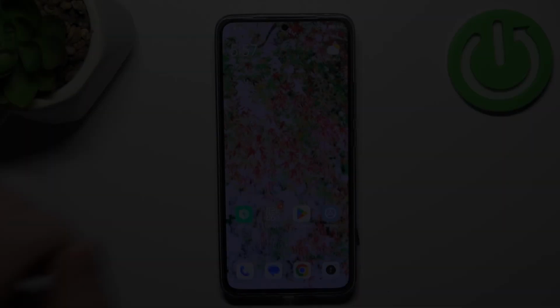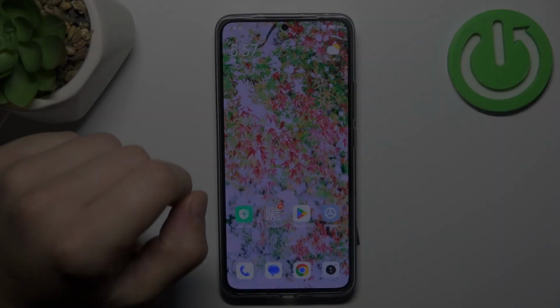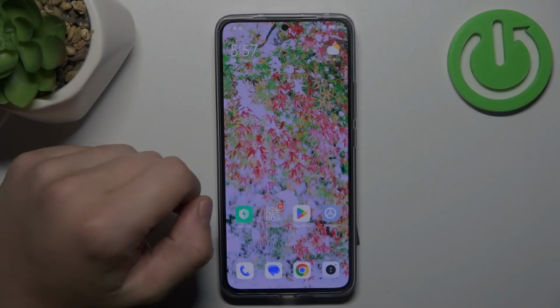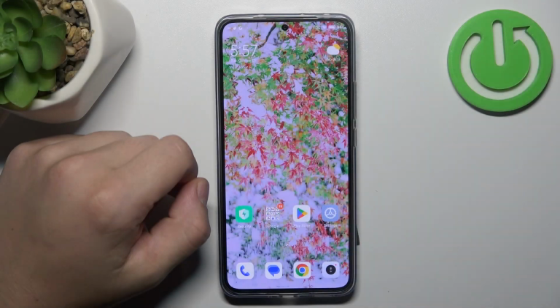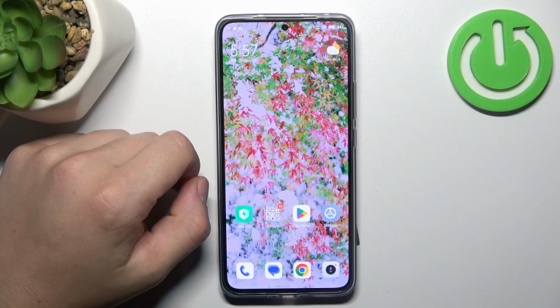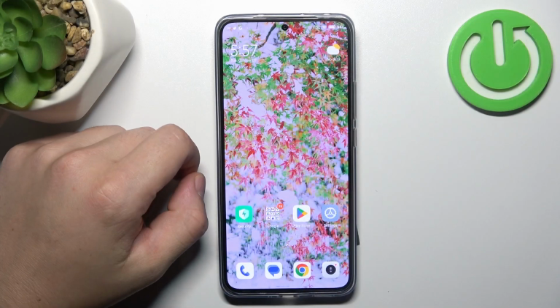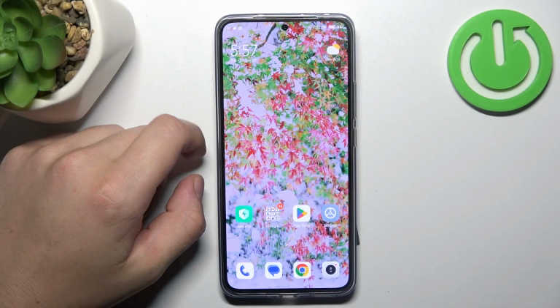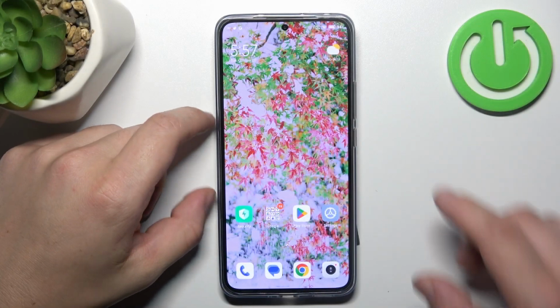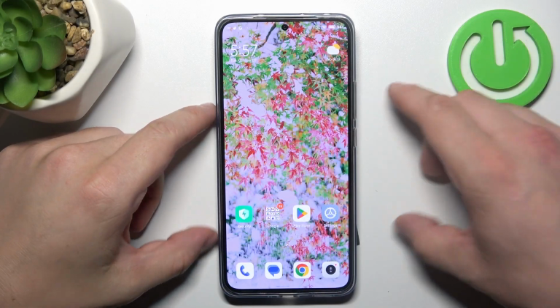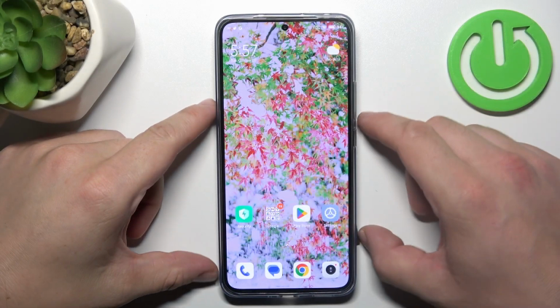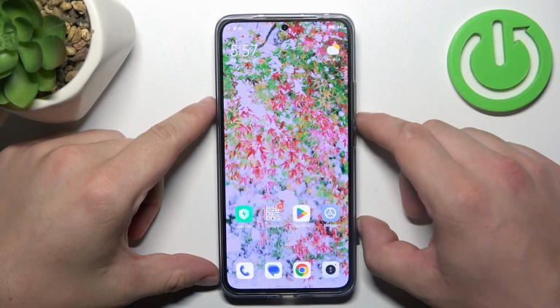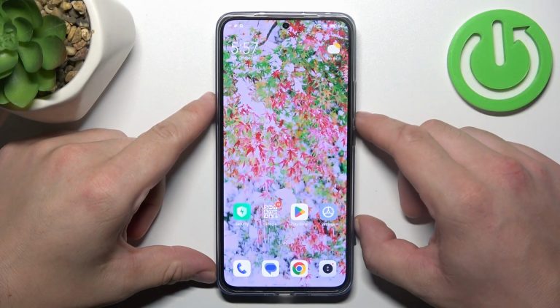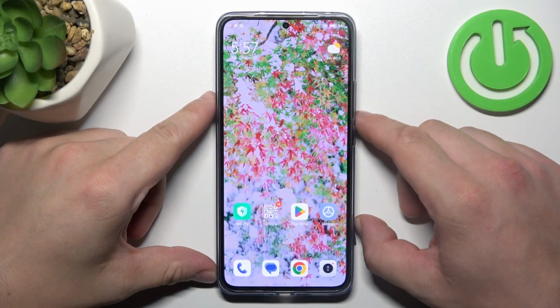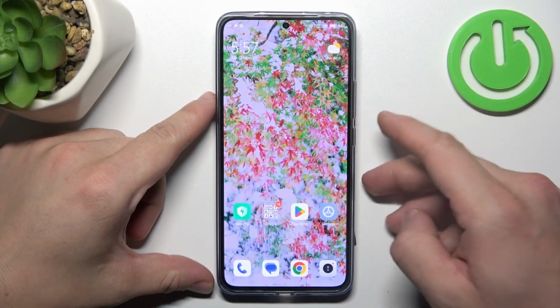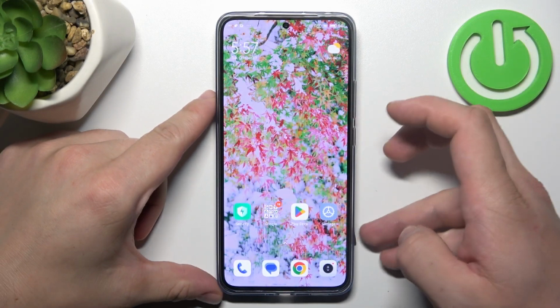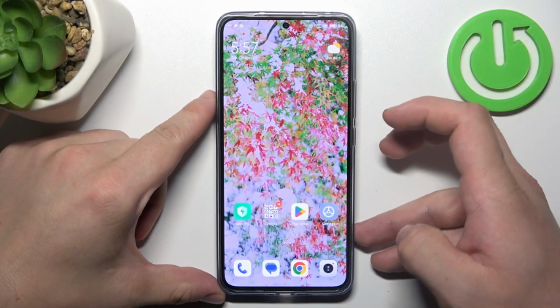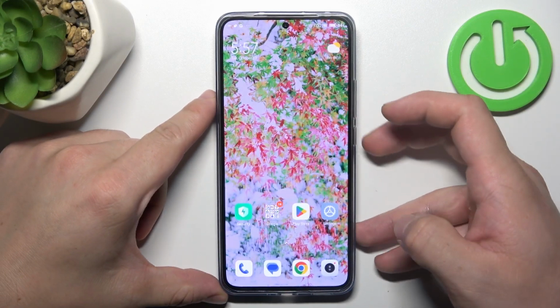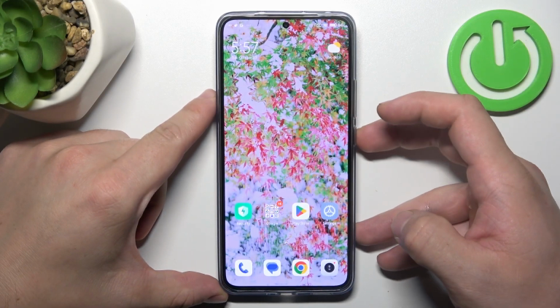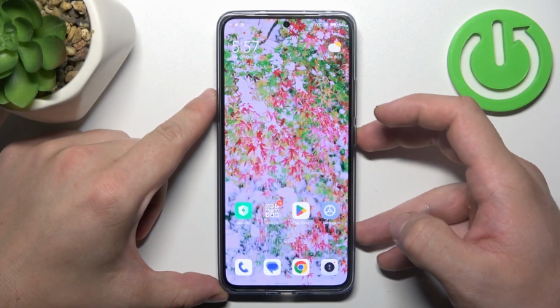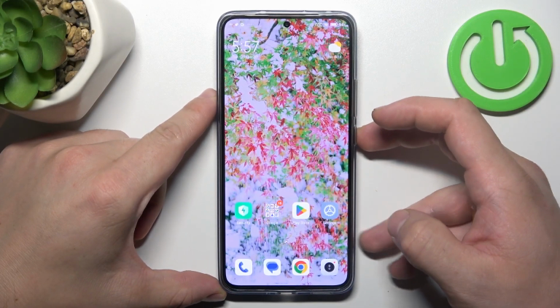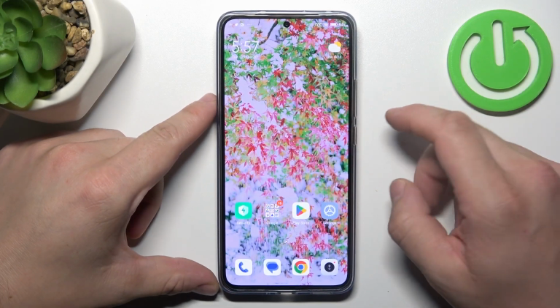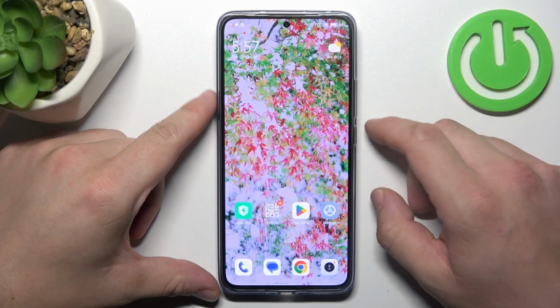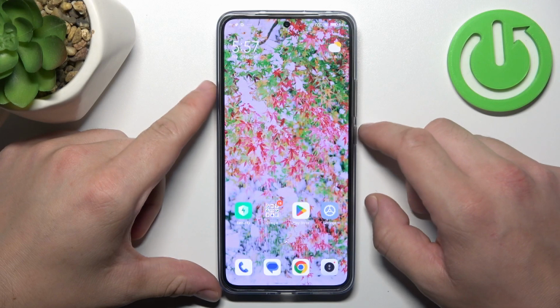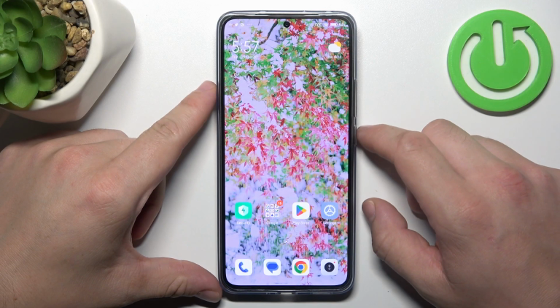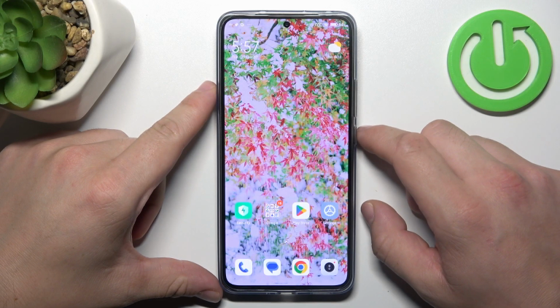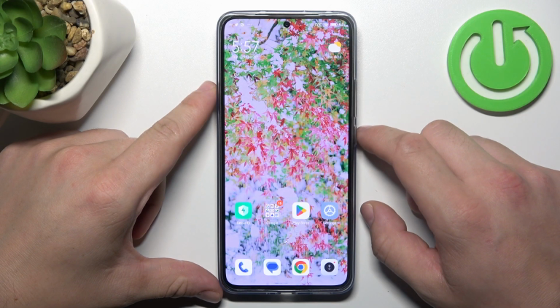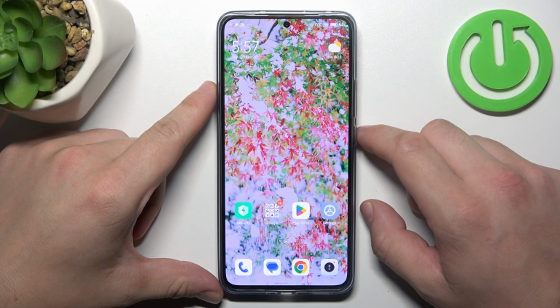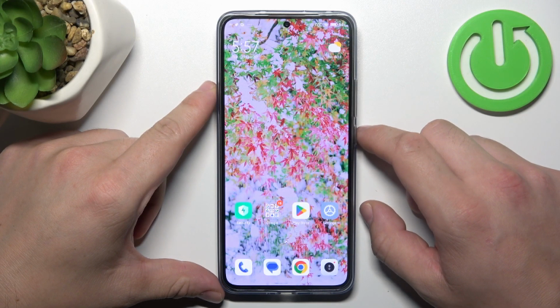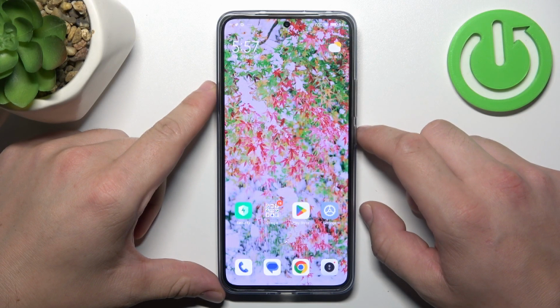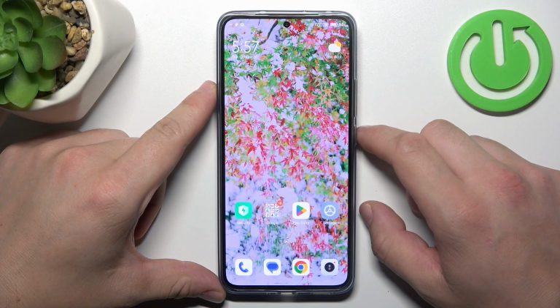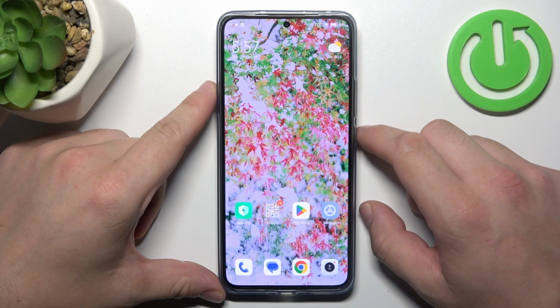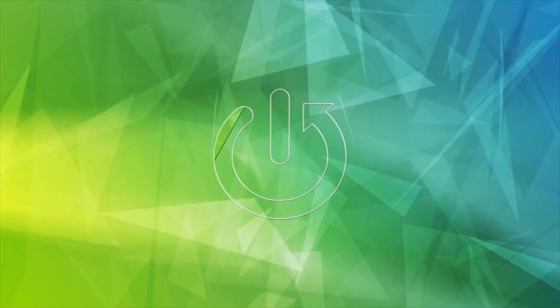Hello, in front of me I've got Xiaomi 13T Pro. In this video I'll show you all unlock methods.